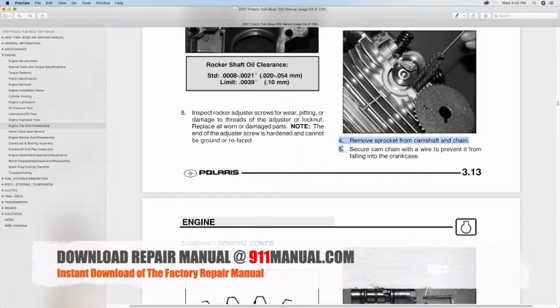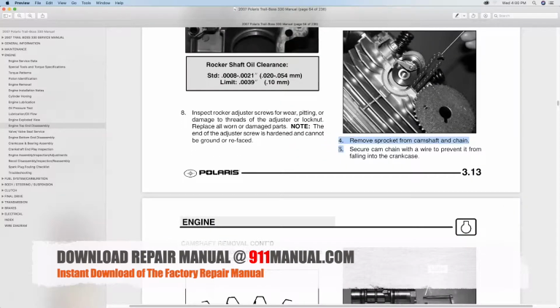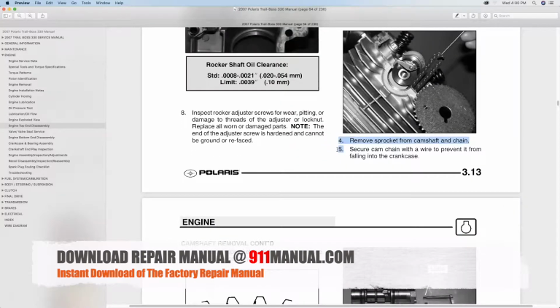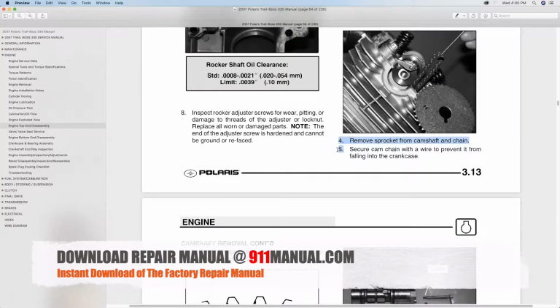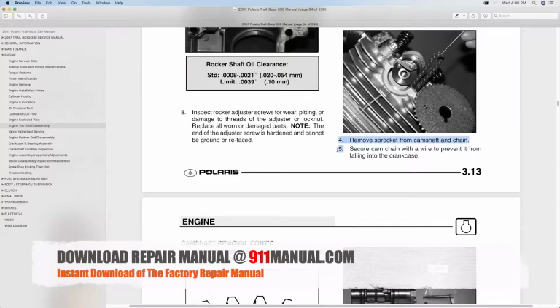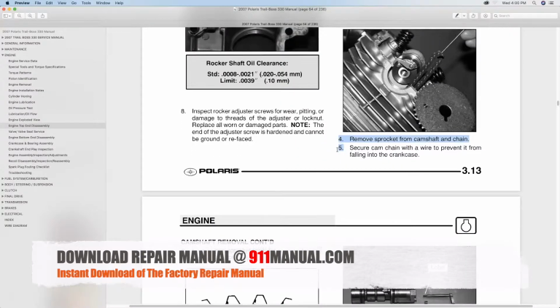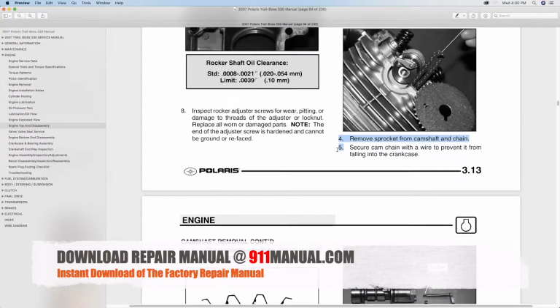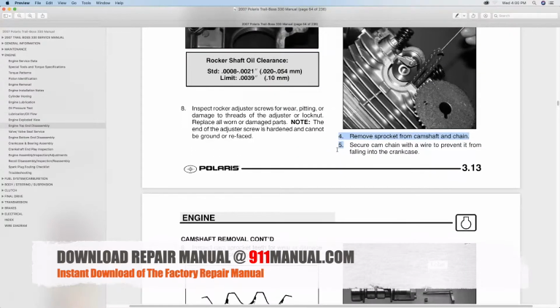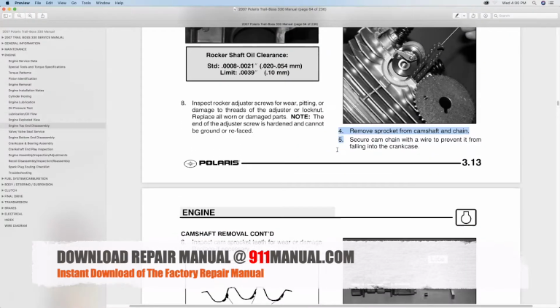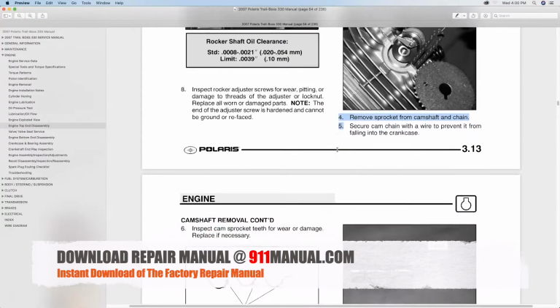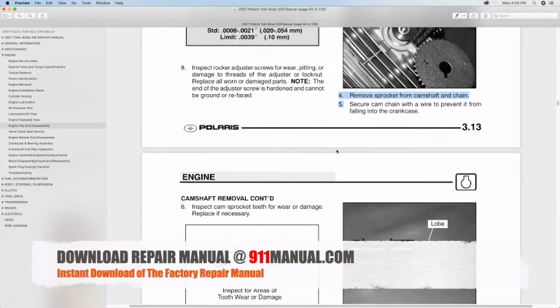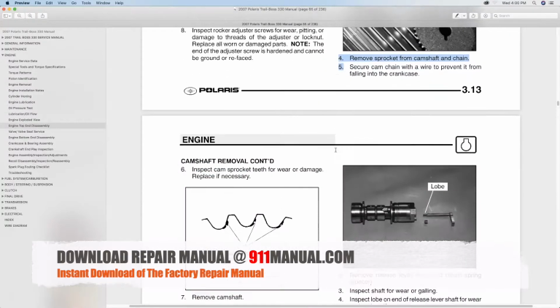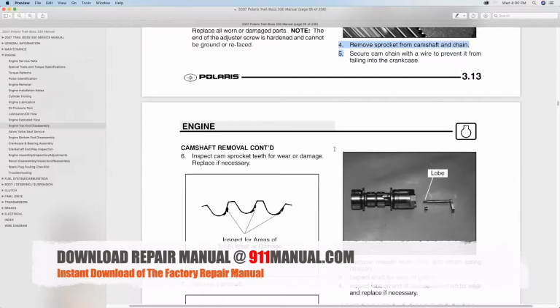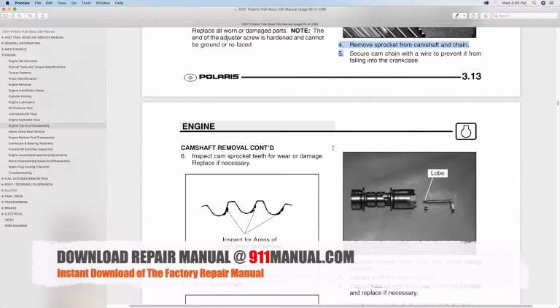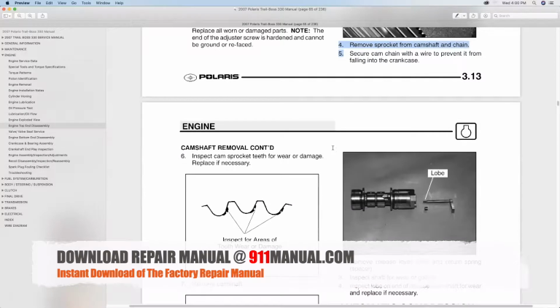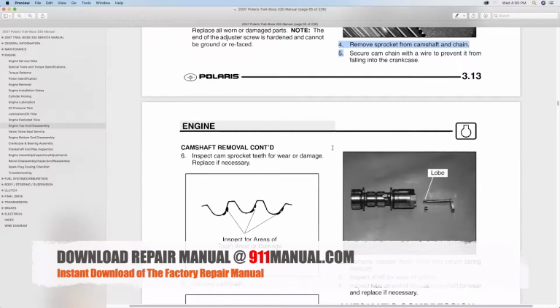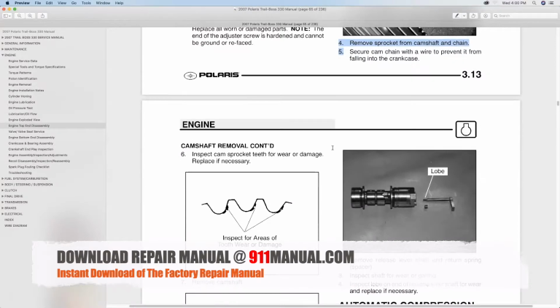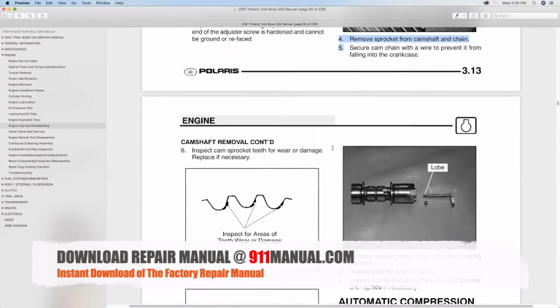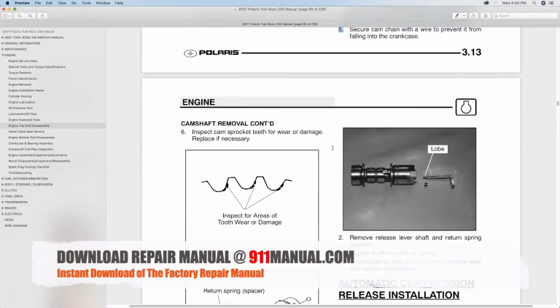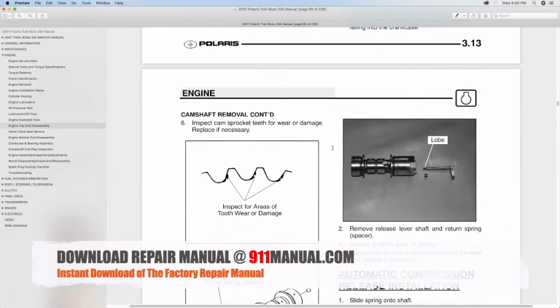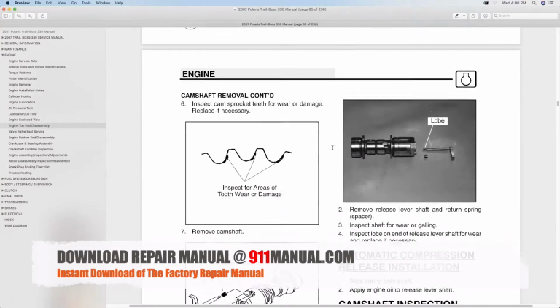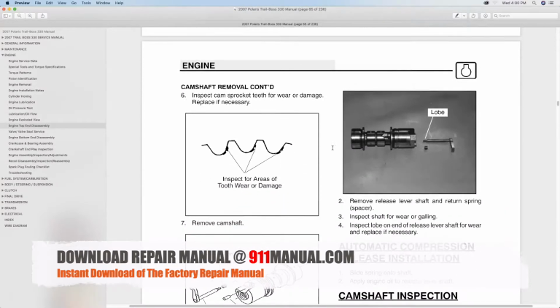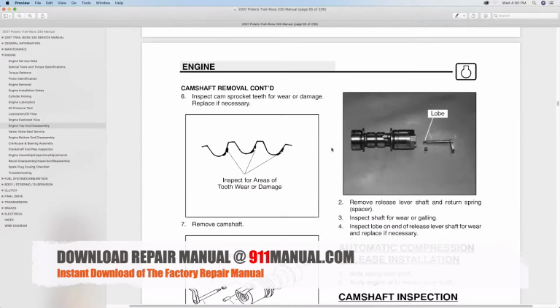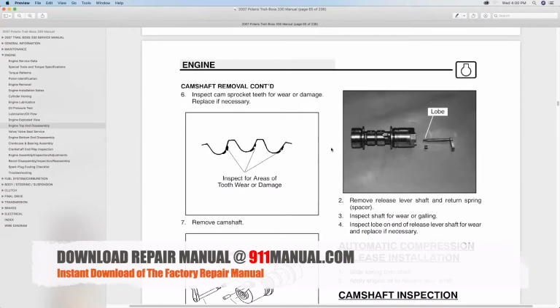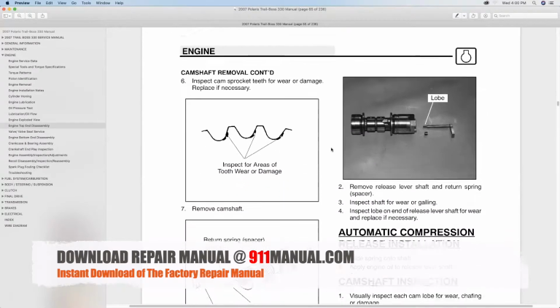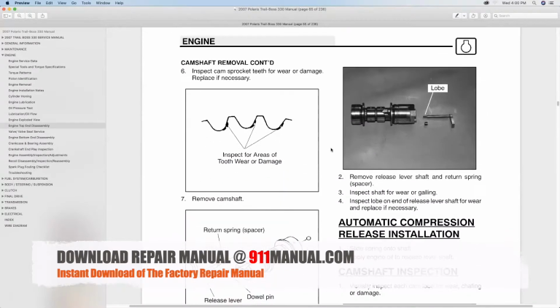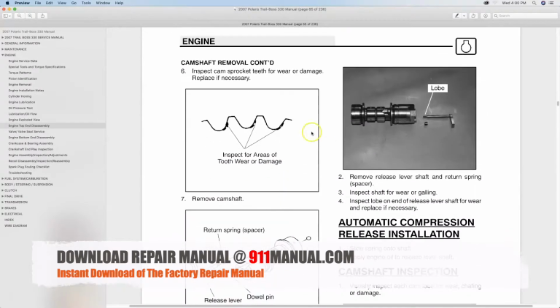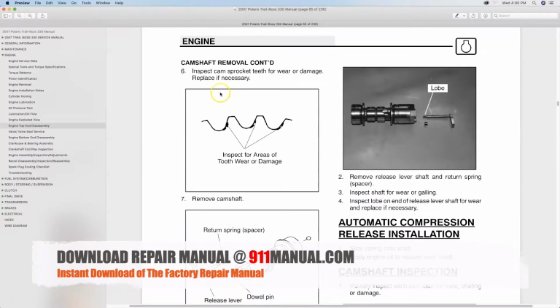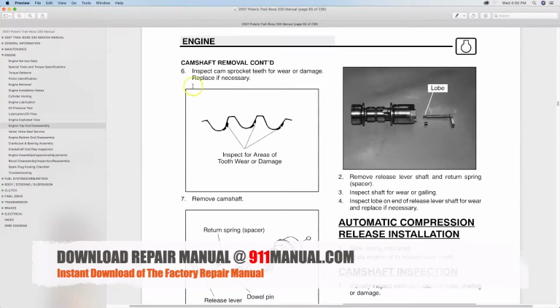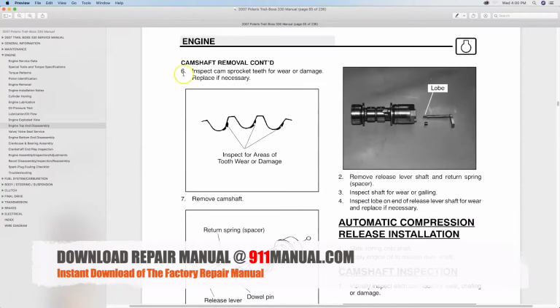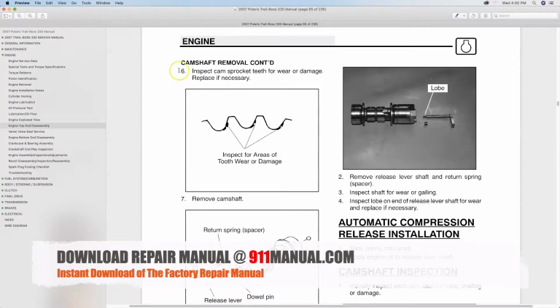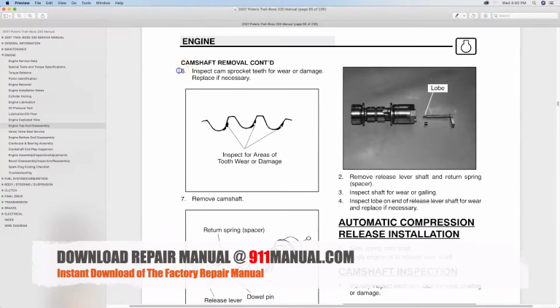Download the complete repair manual at 911manual.com.